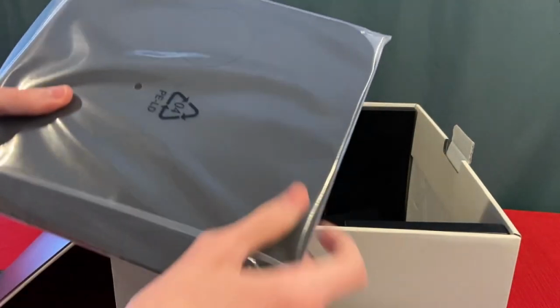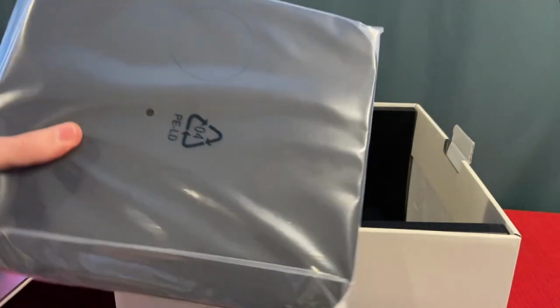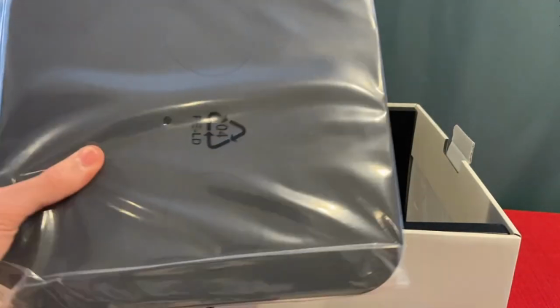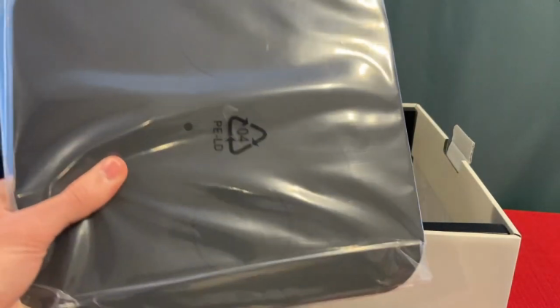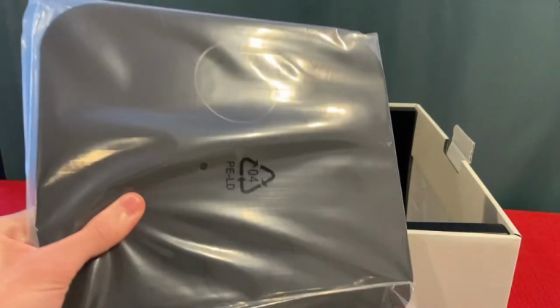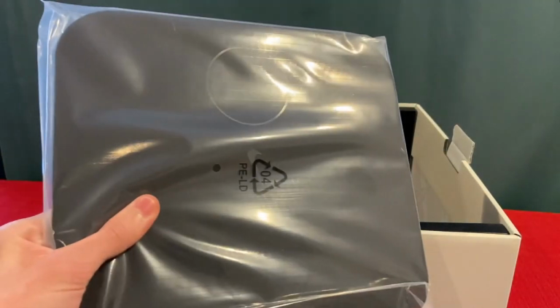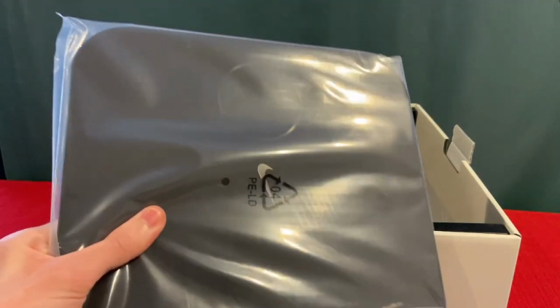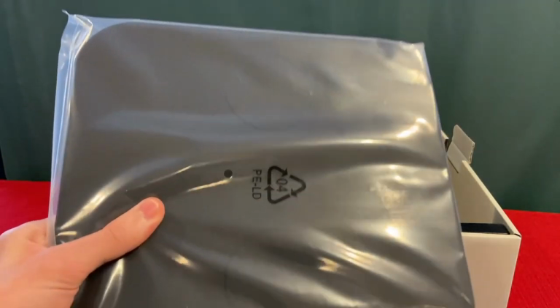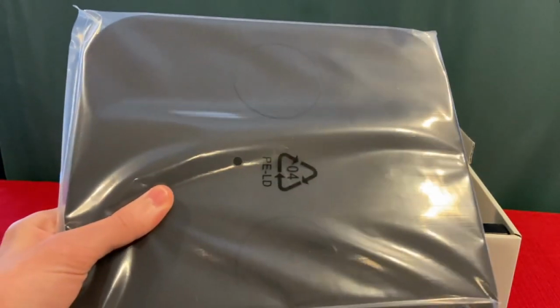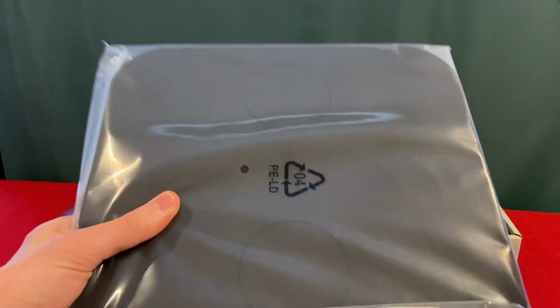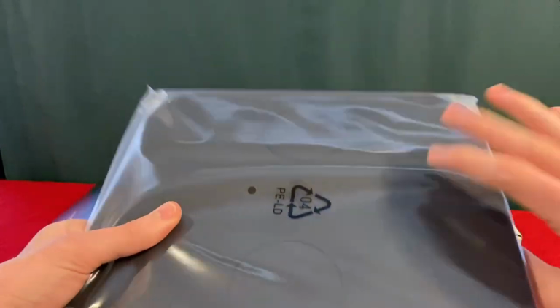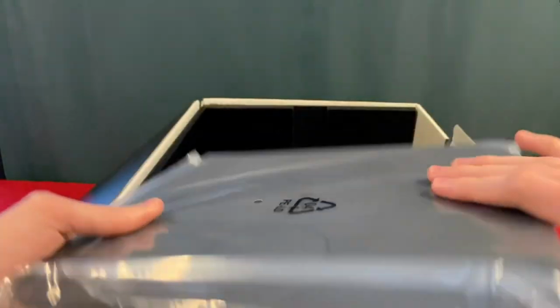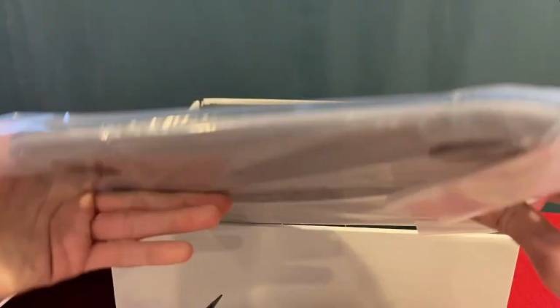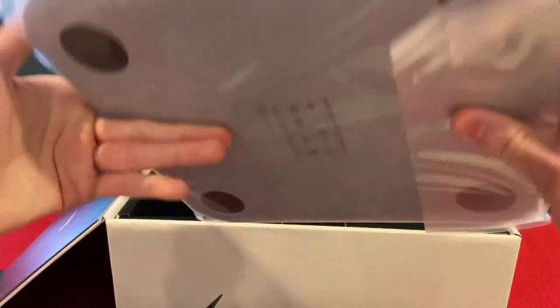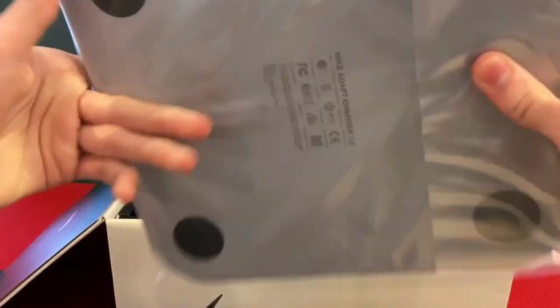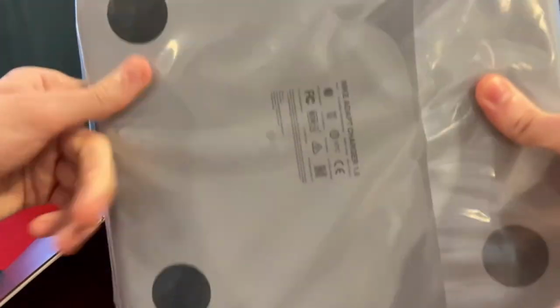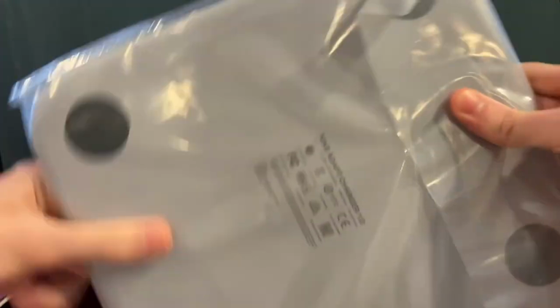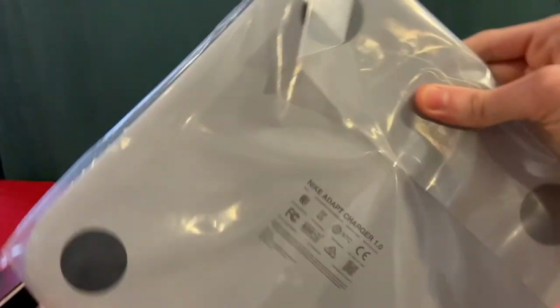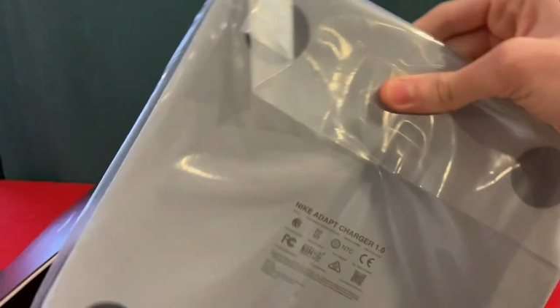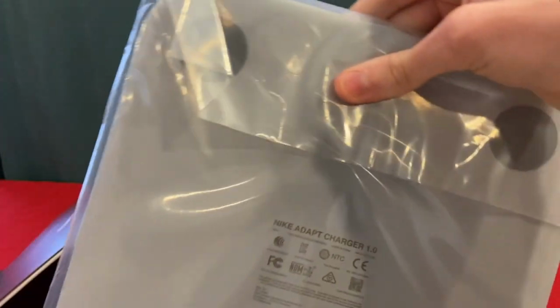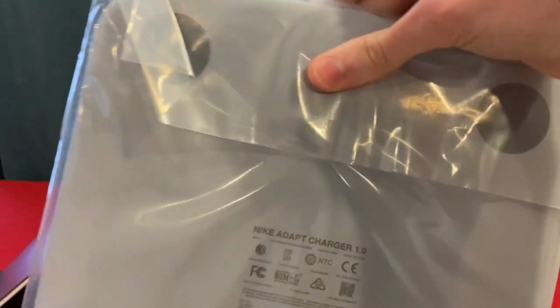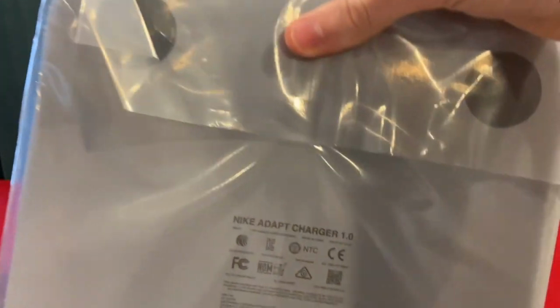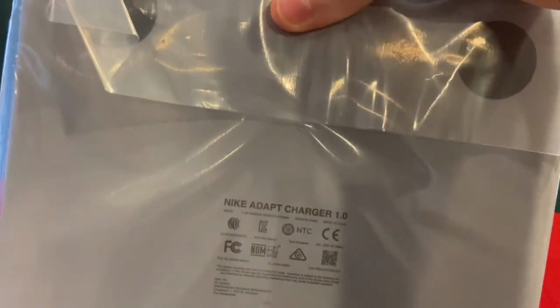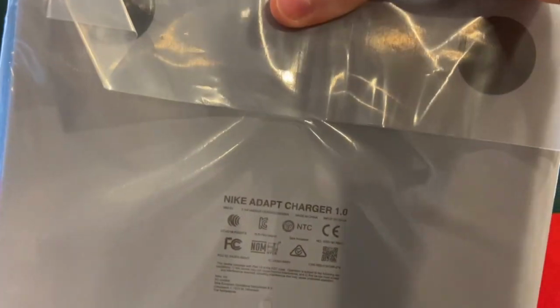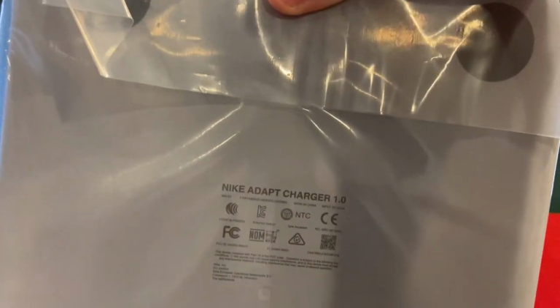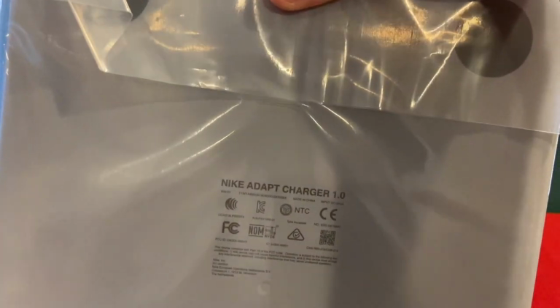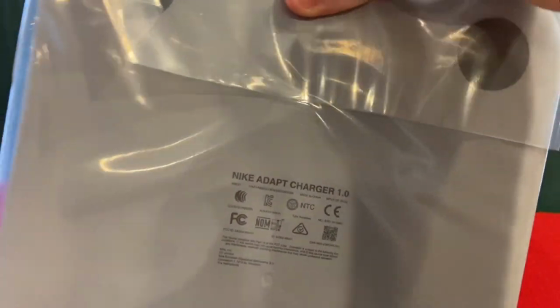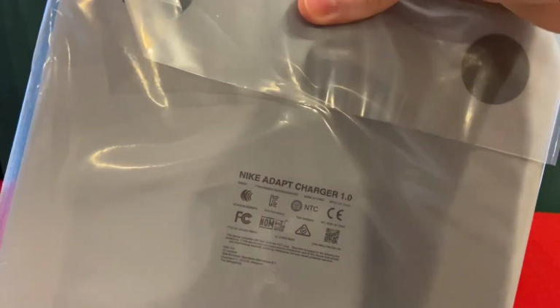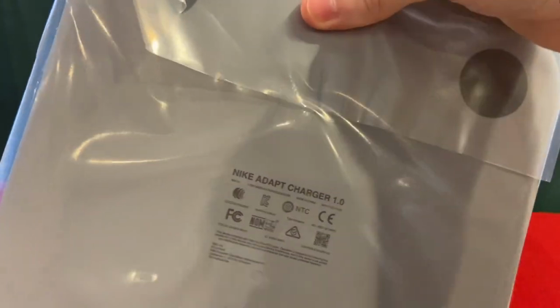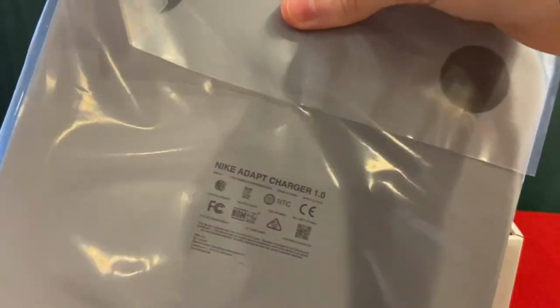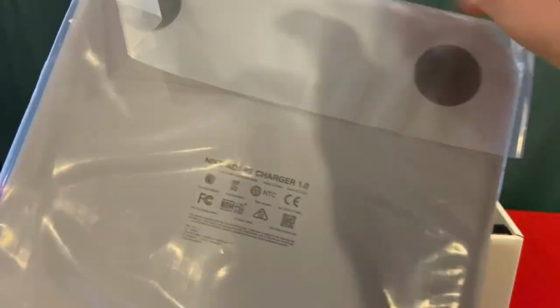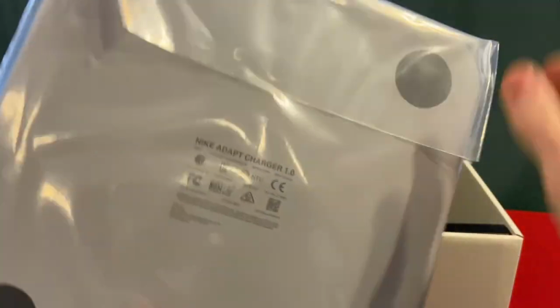This shoe comes with a charging pad and we are still on charging pad 1.0. I'm pretty sure it works fine.